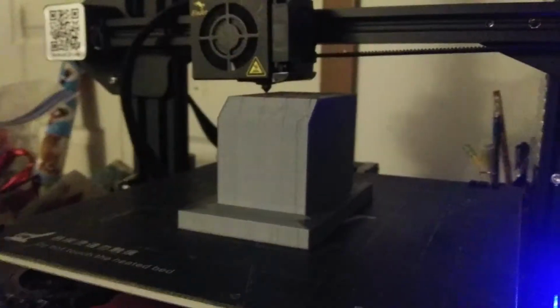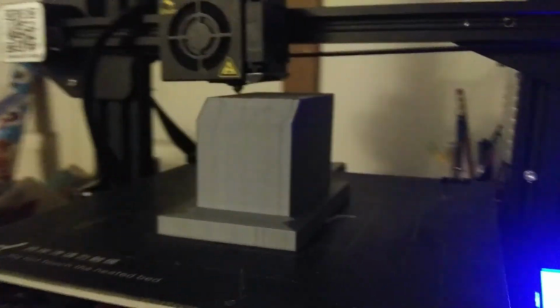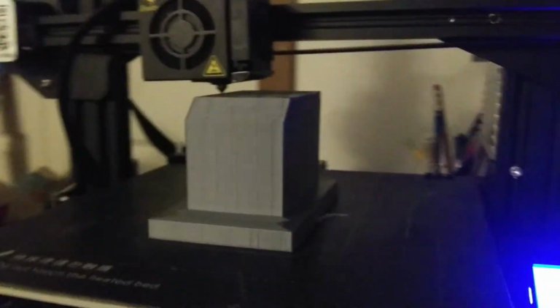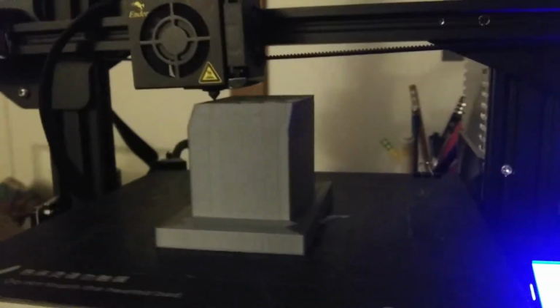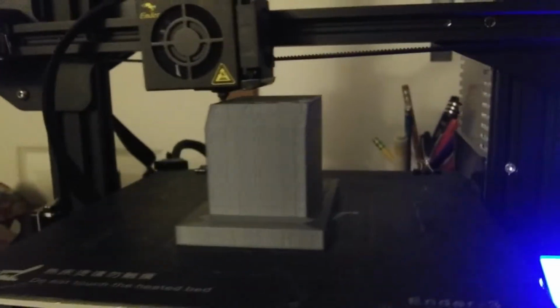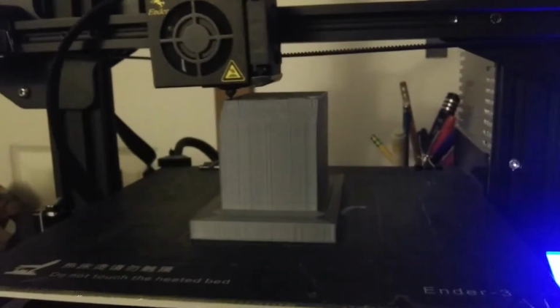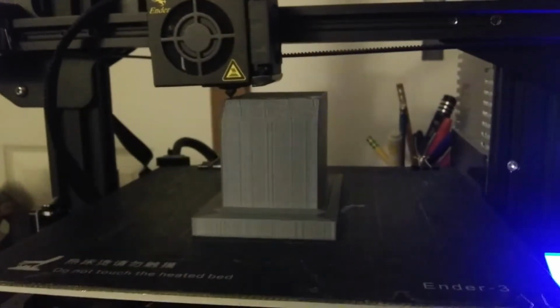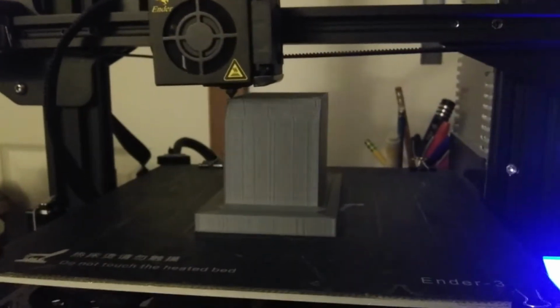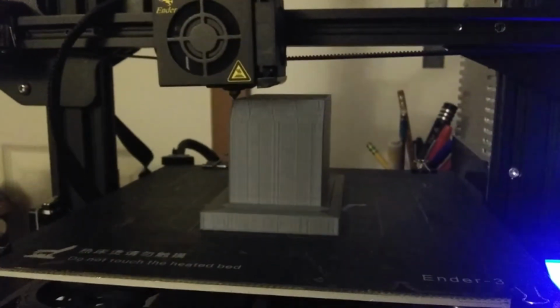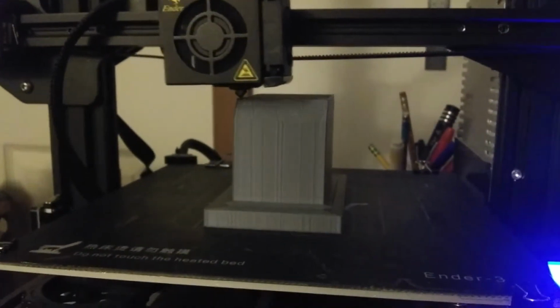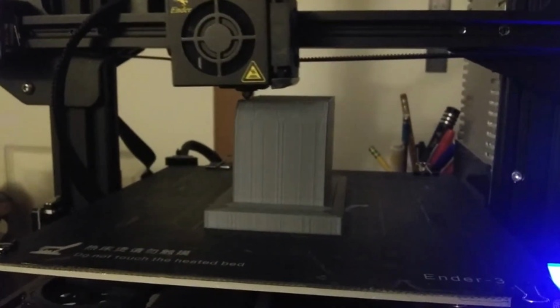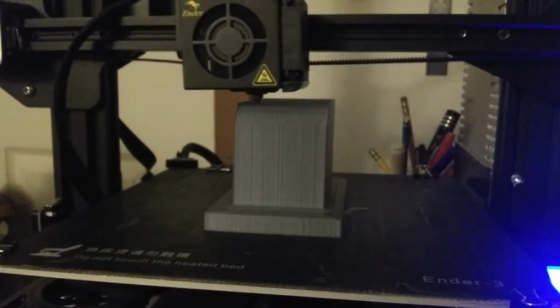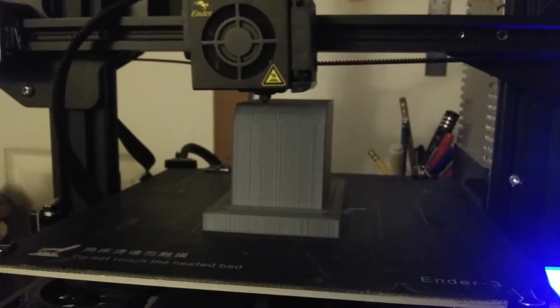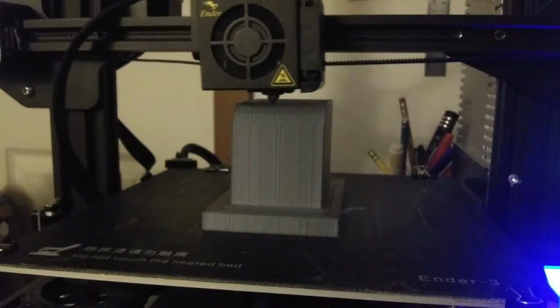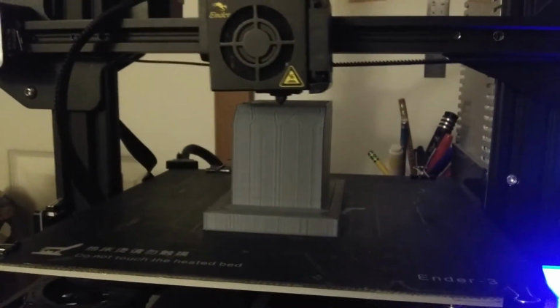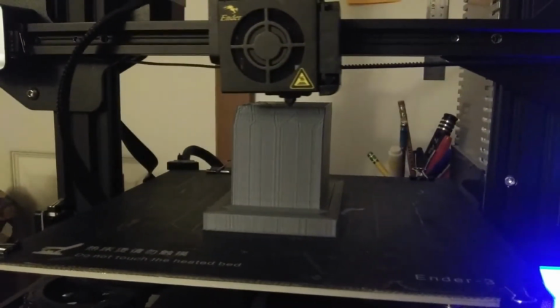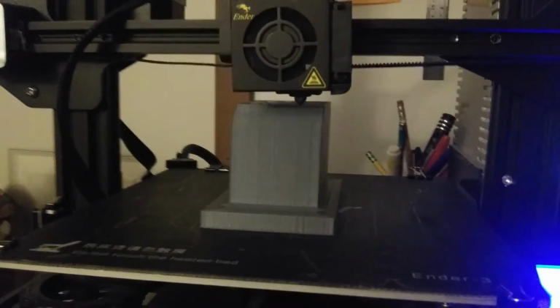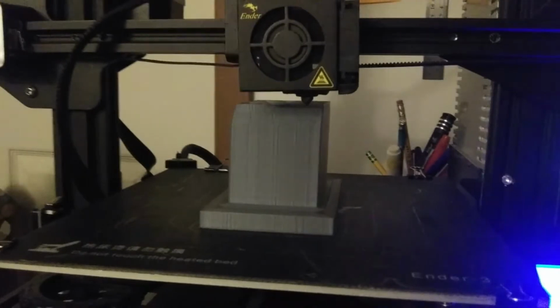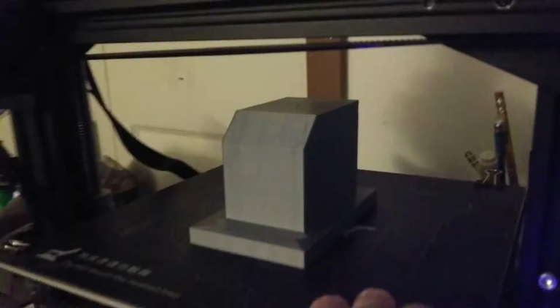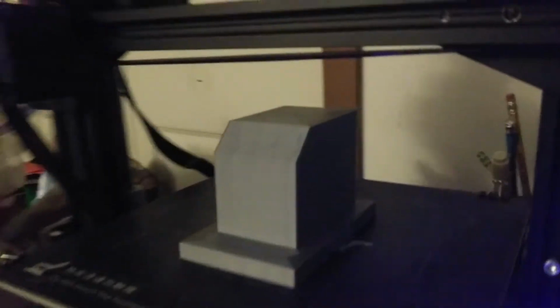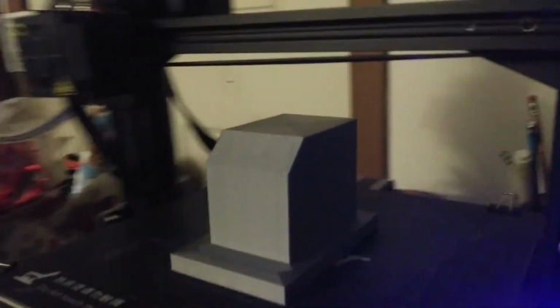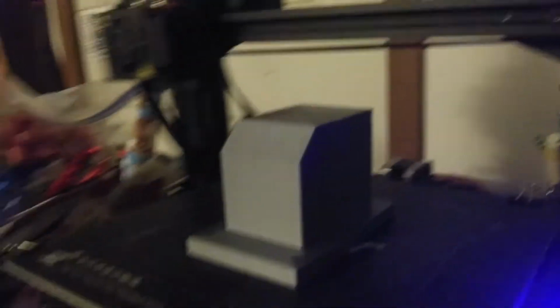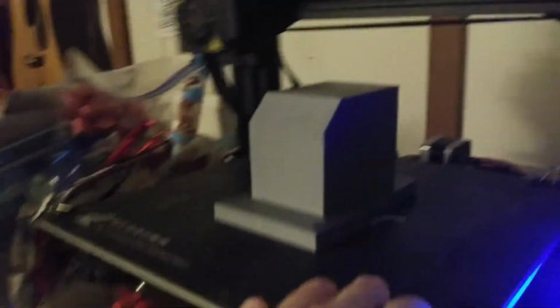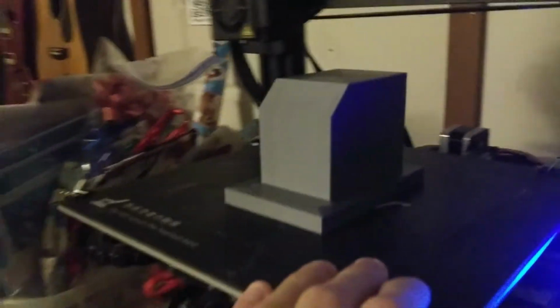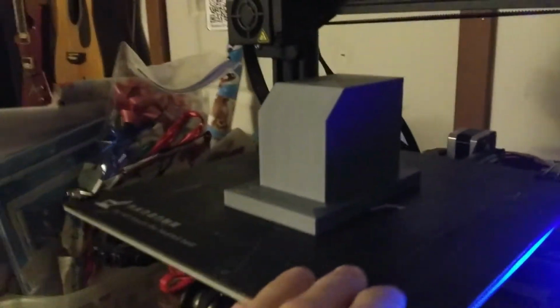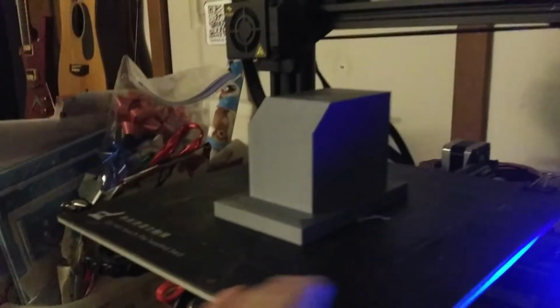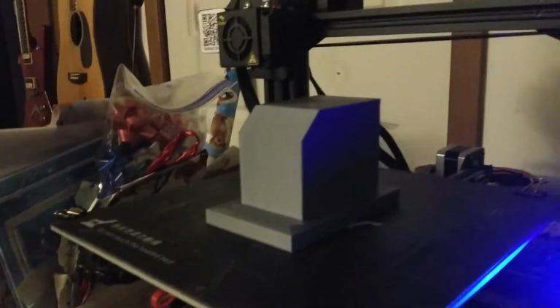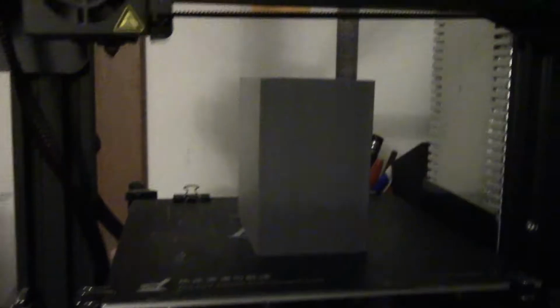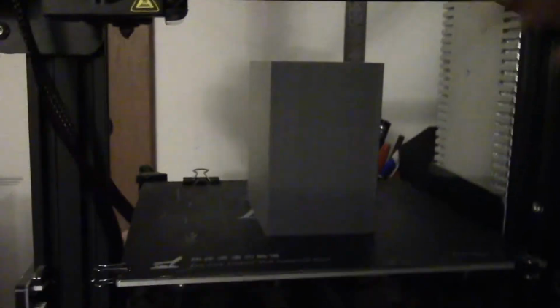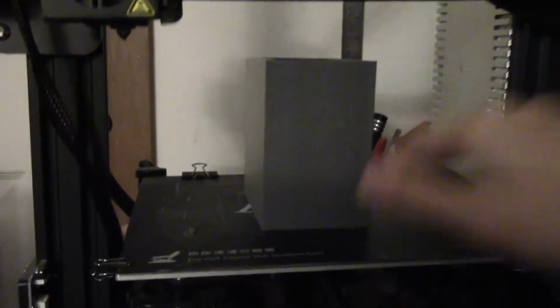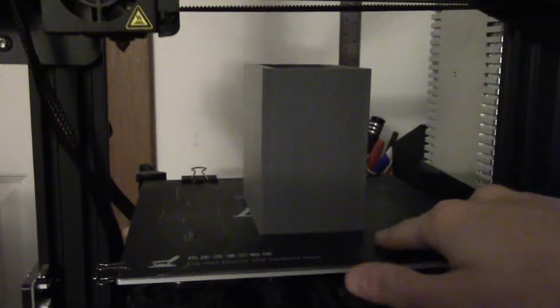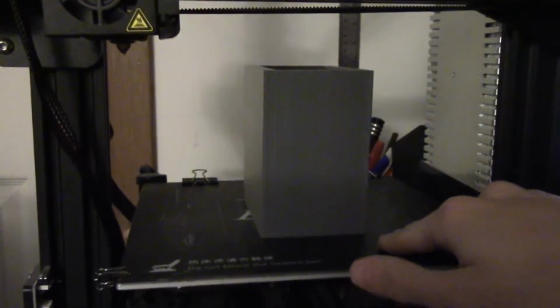I 3D printed some mold pieces: a bottom, a wall, and a top piece.